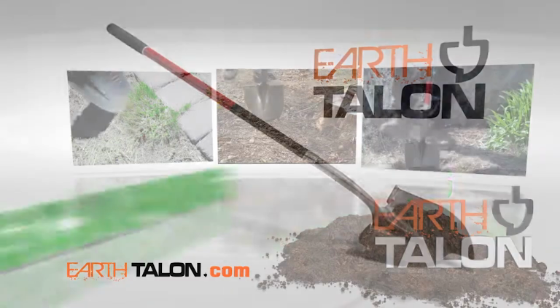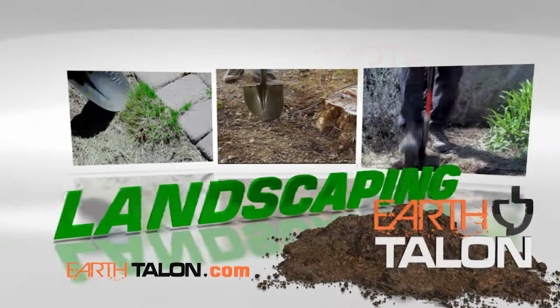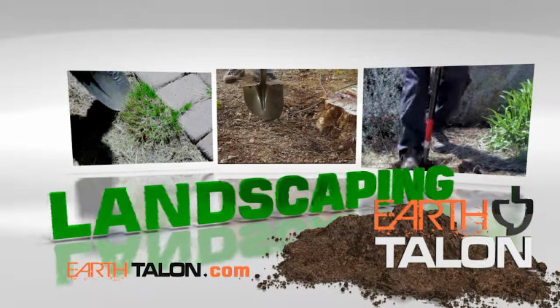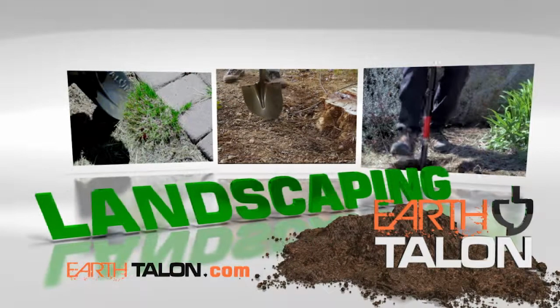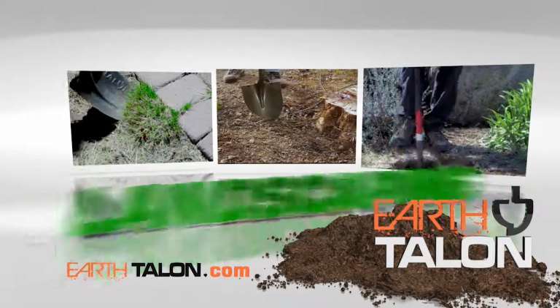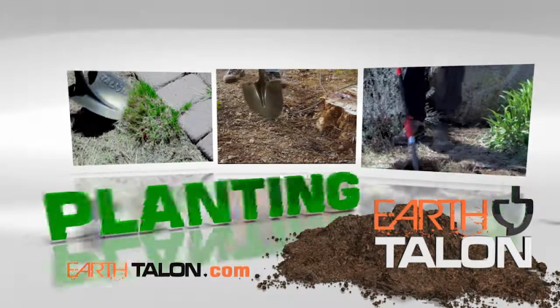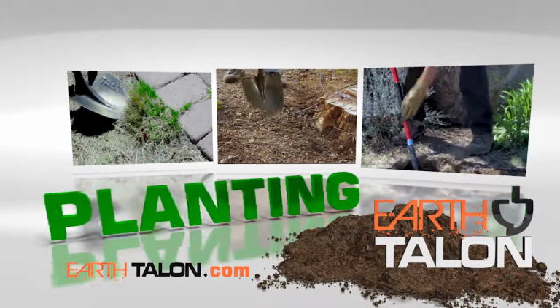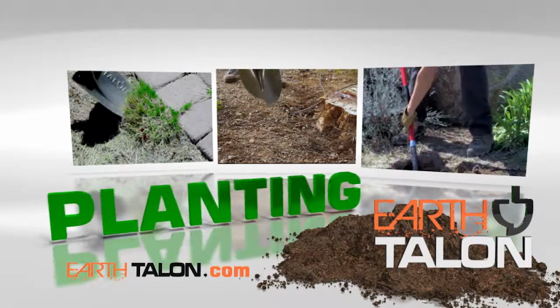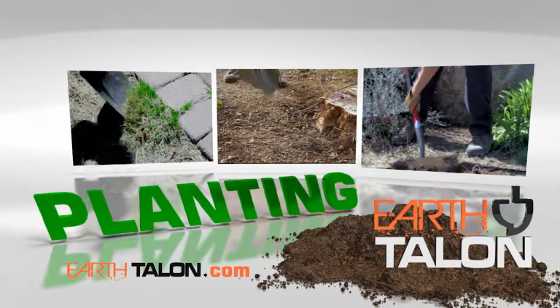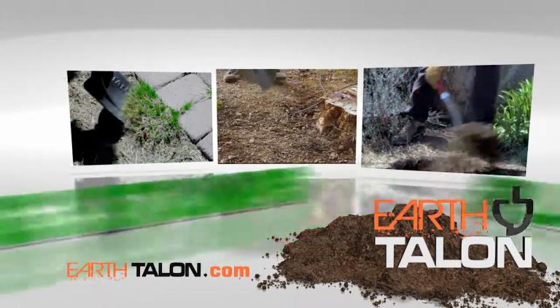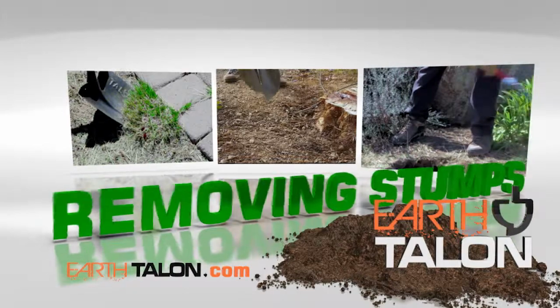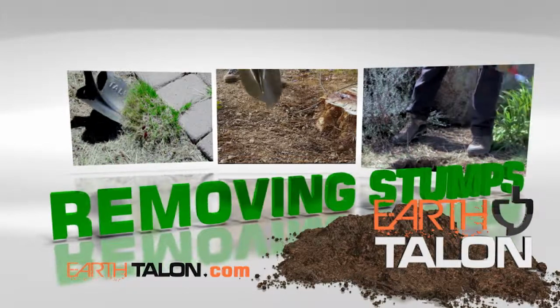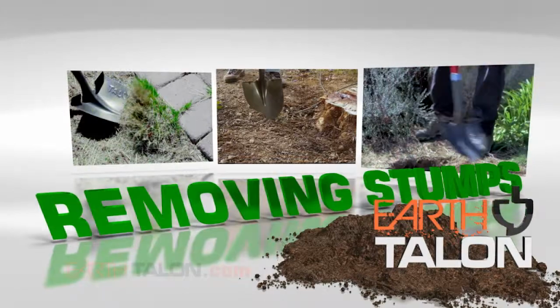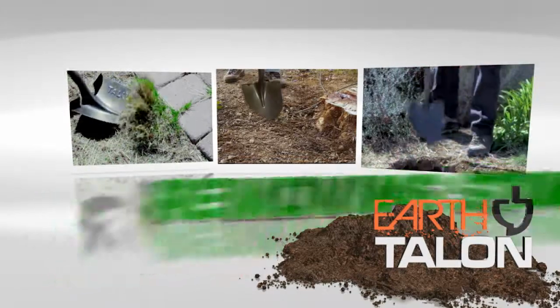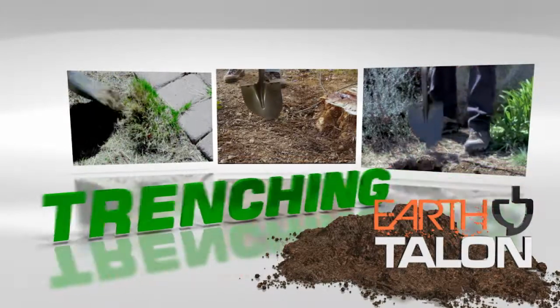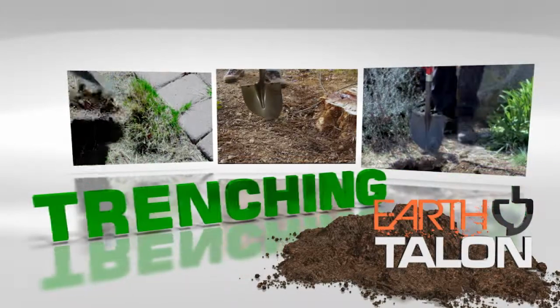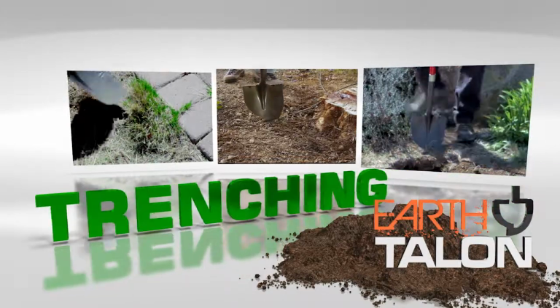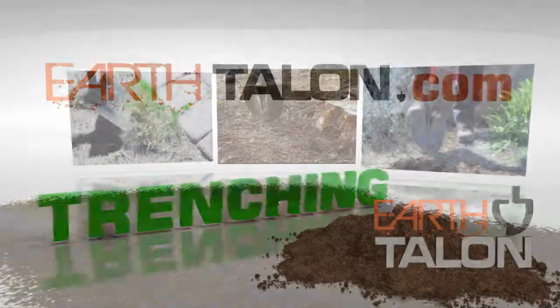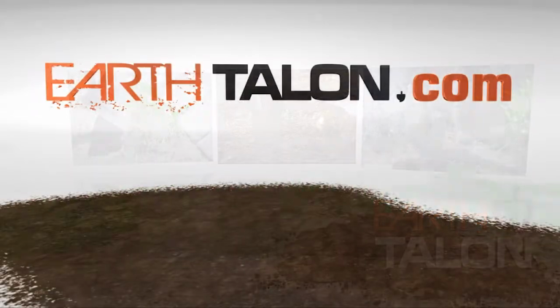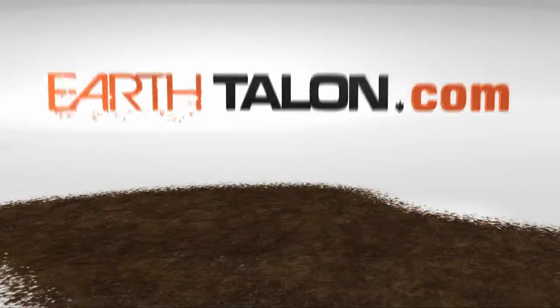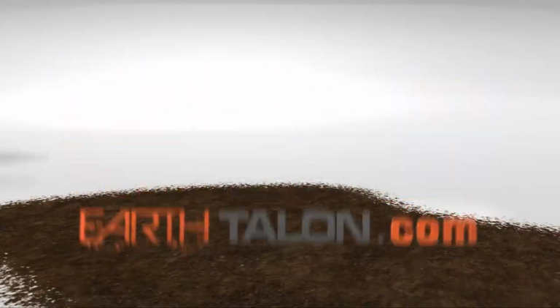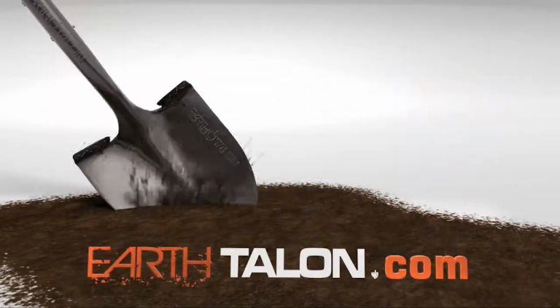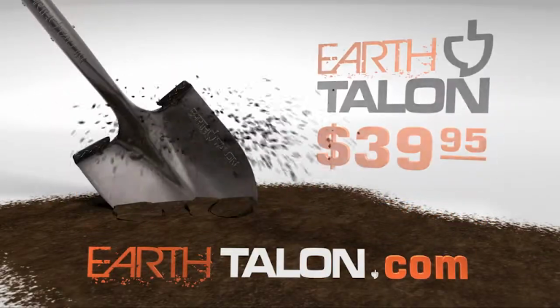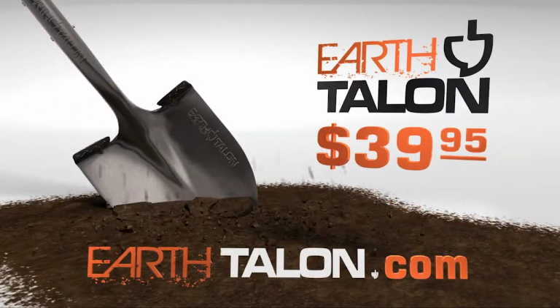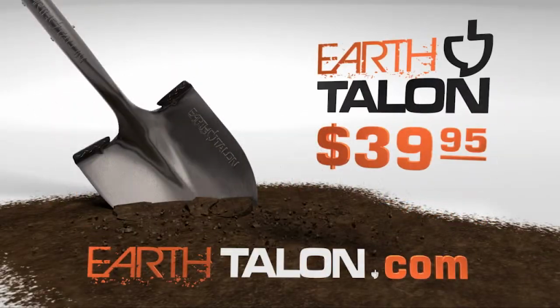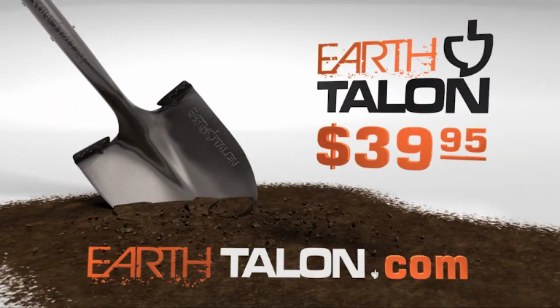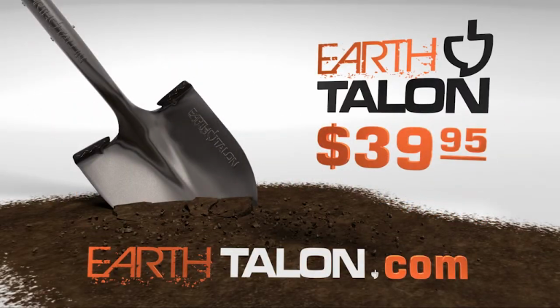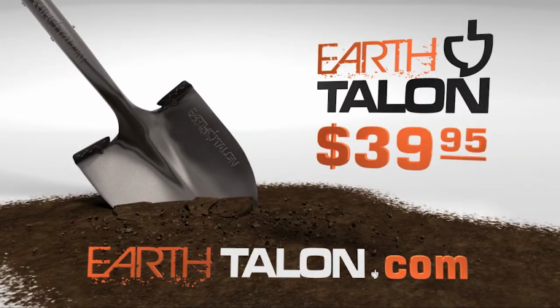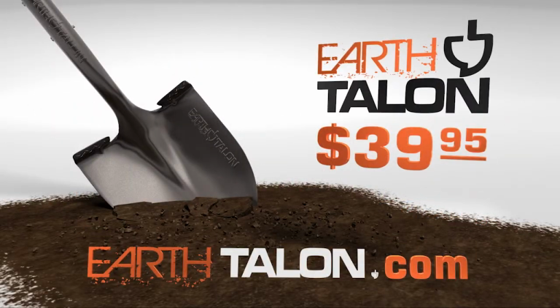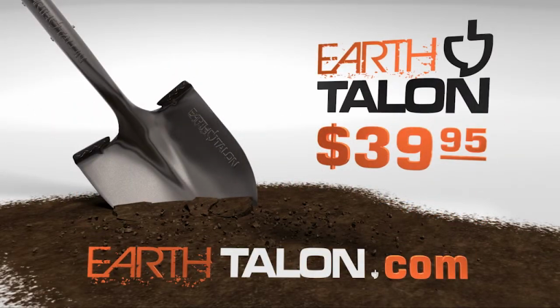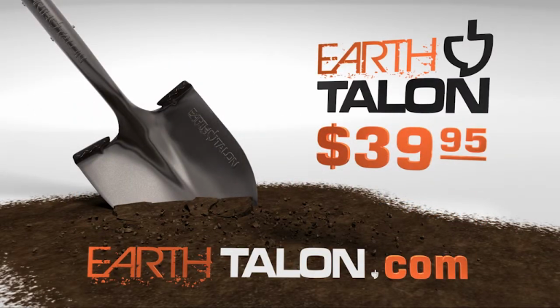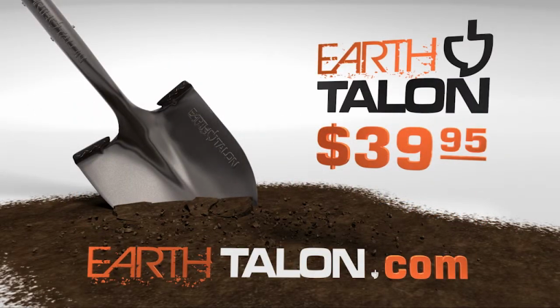From landscape to gardening, outdoor projects start with the EarthTalon. Go to EarthTalon.com and order yours for just $39.95.